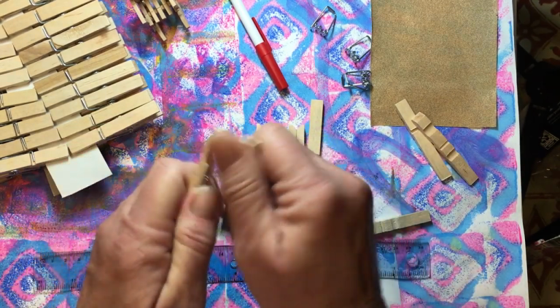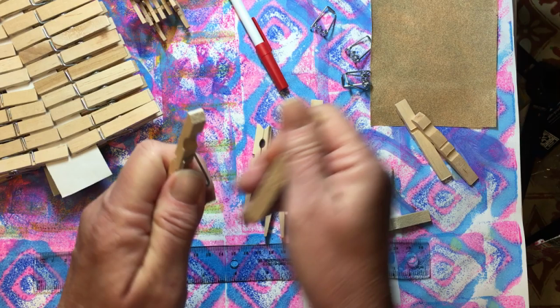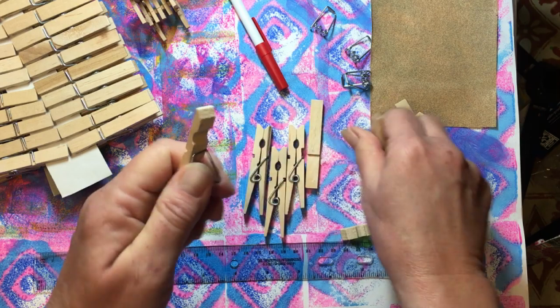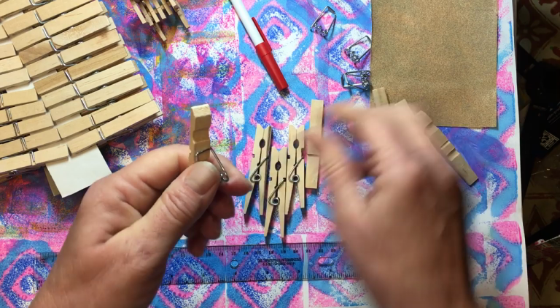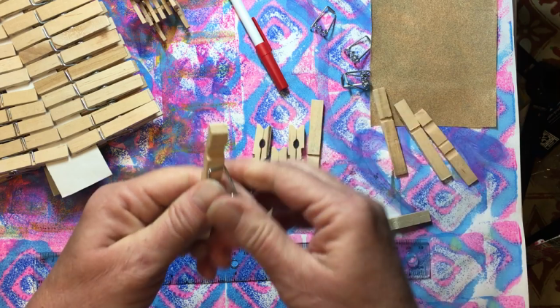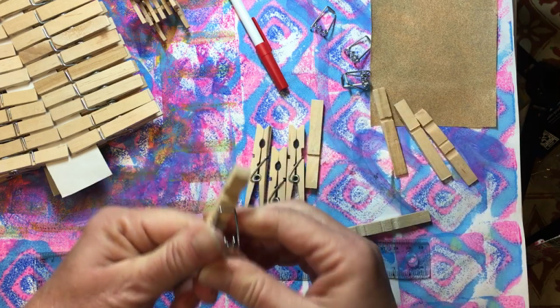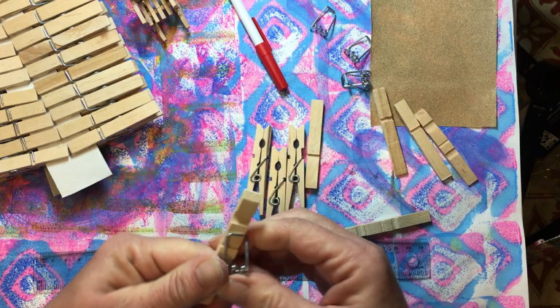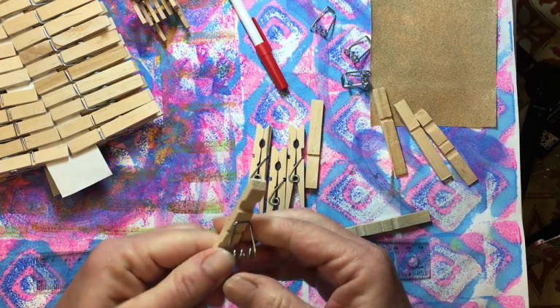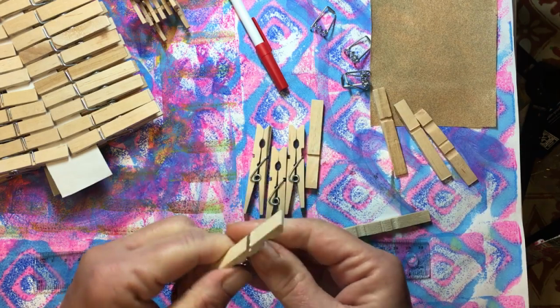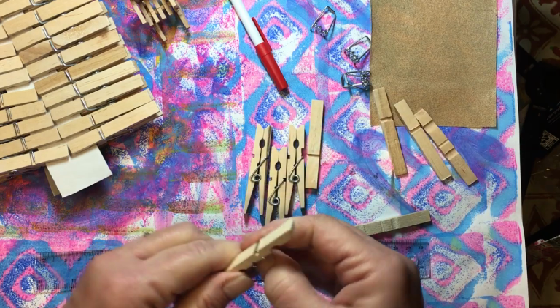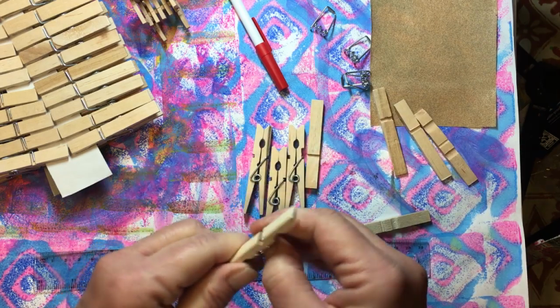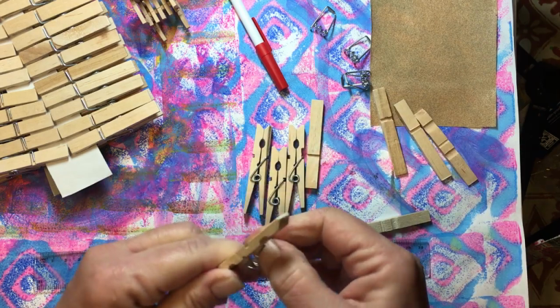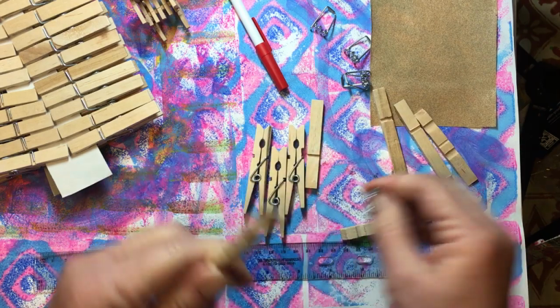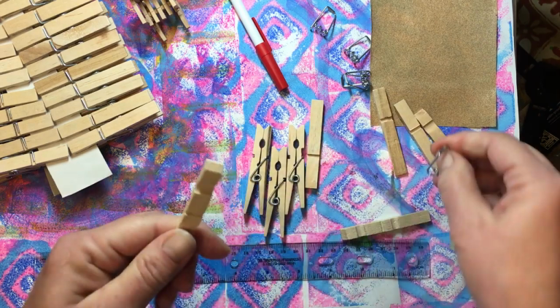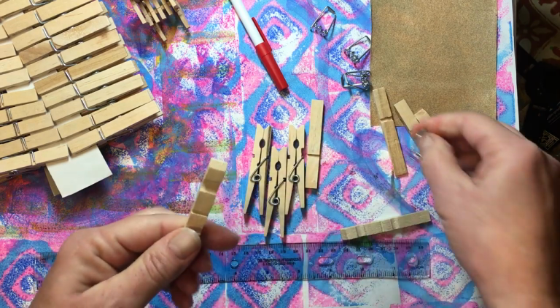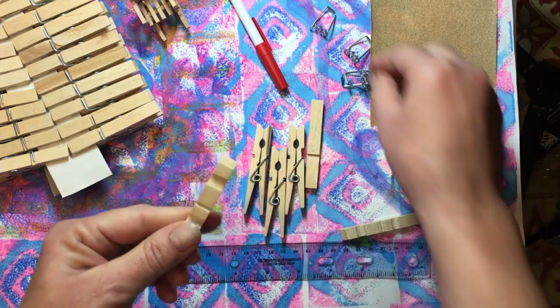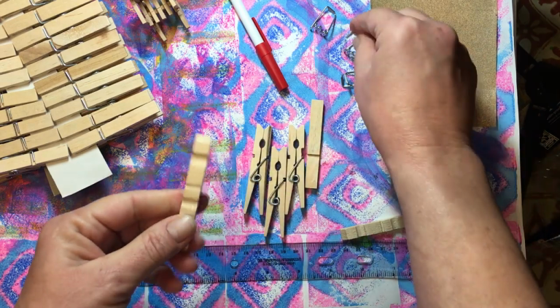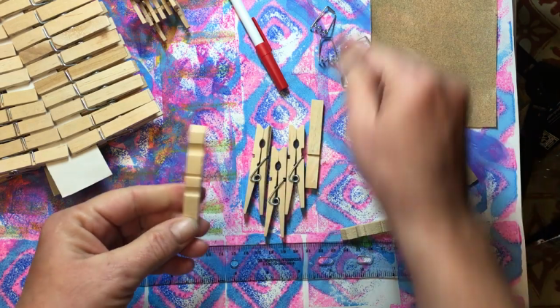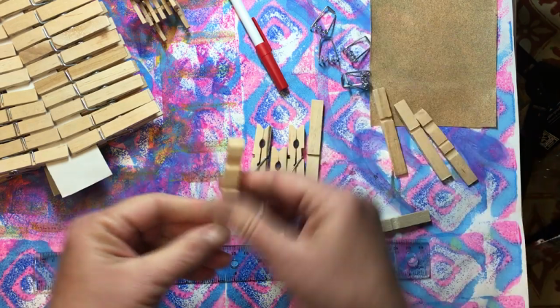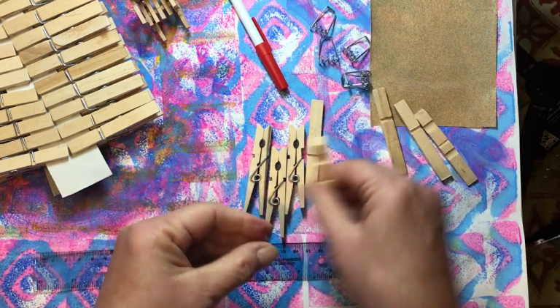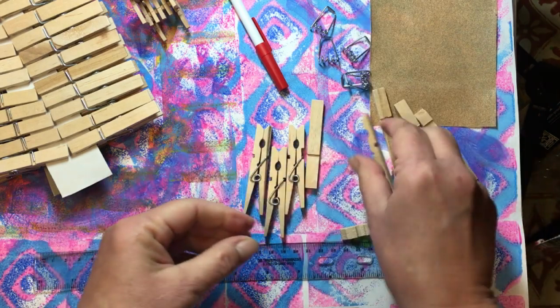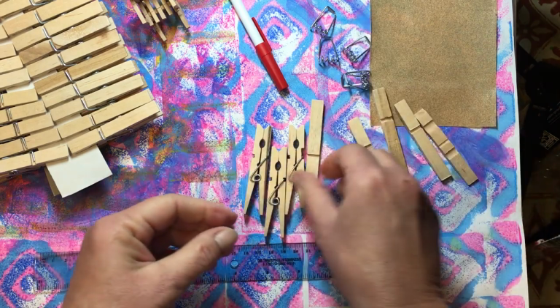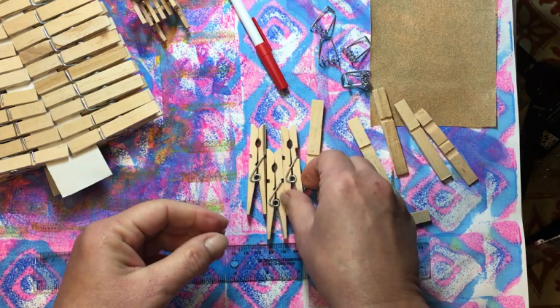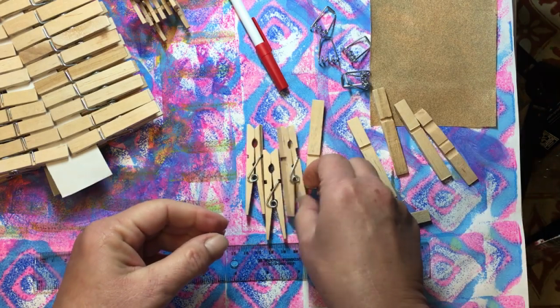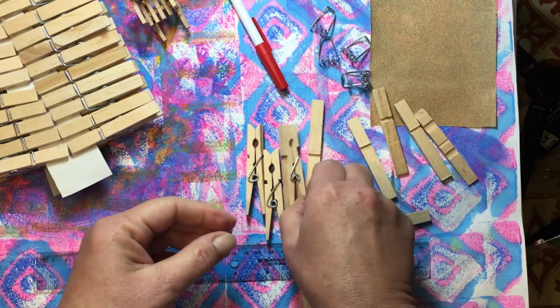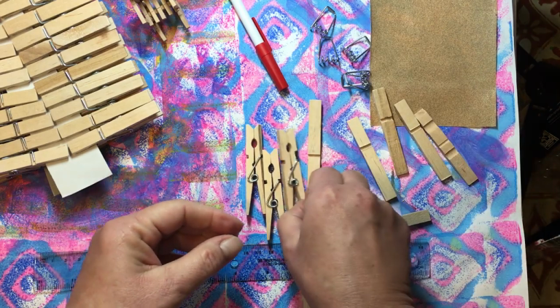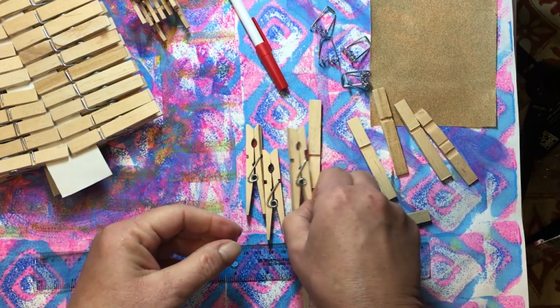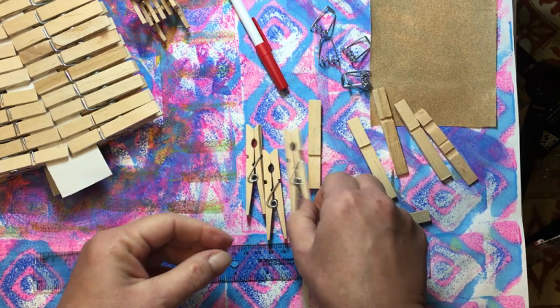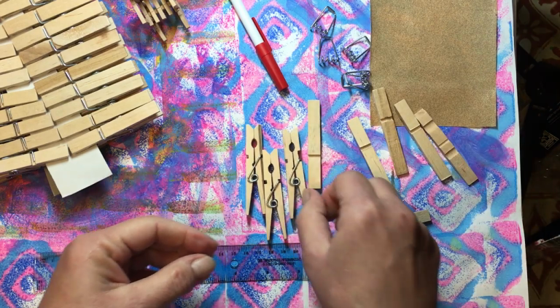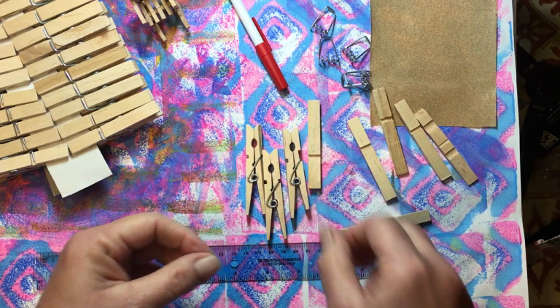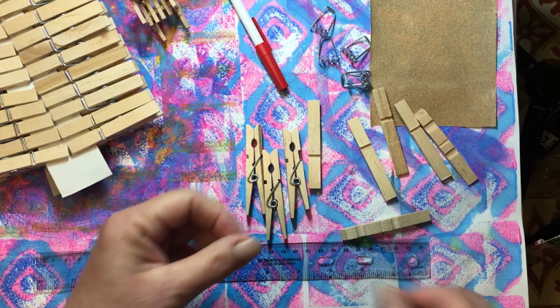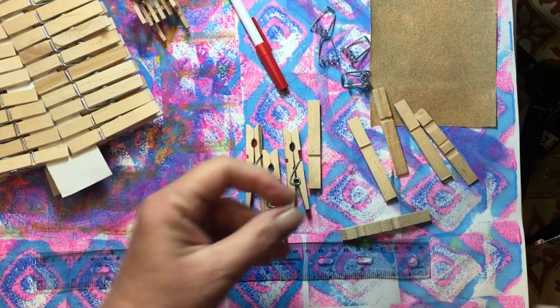You're going to need your hot glue gun heating up because we're going to glue these together with hot glue.